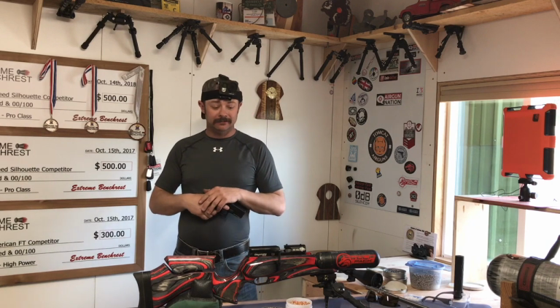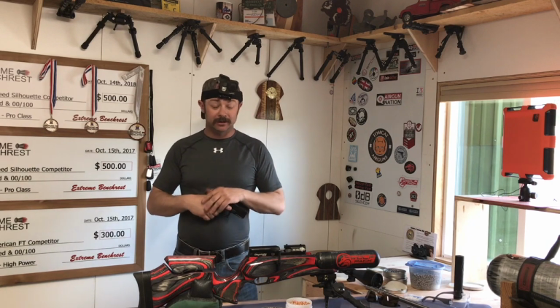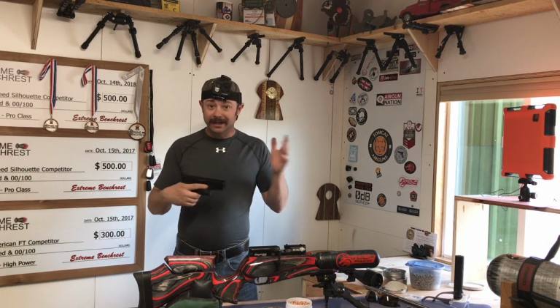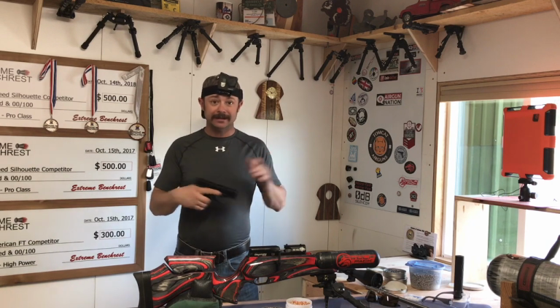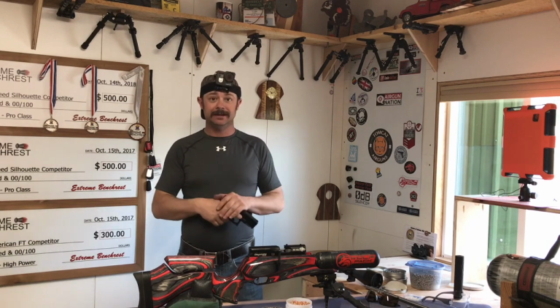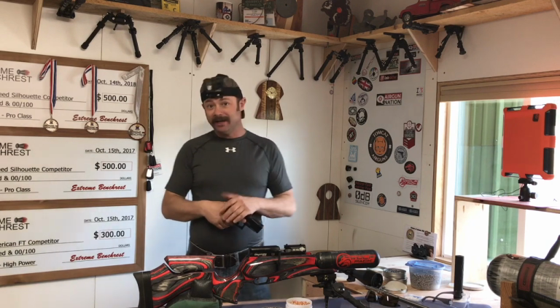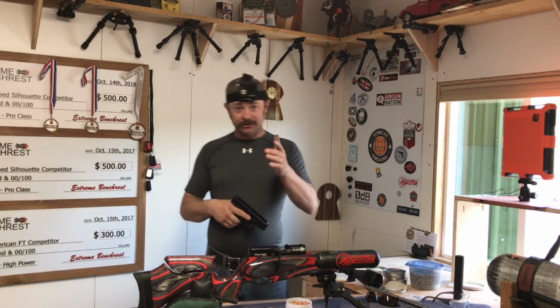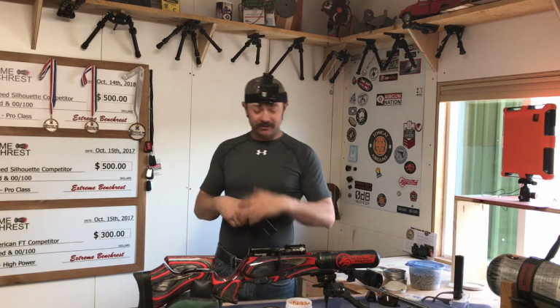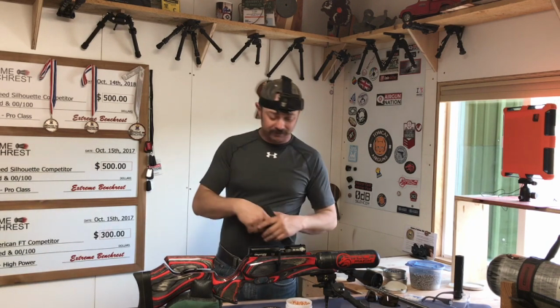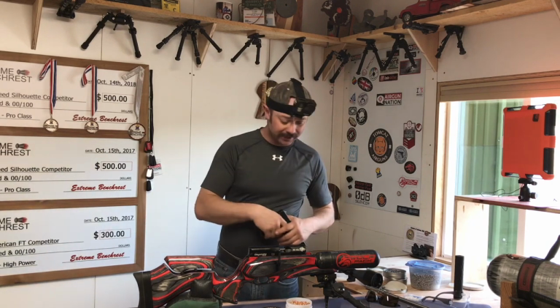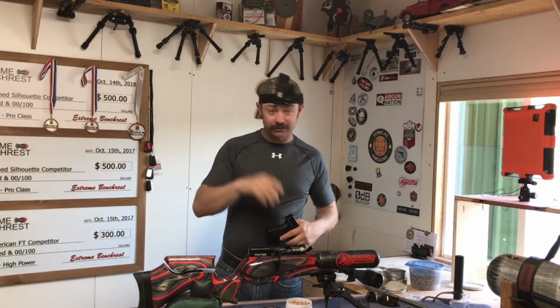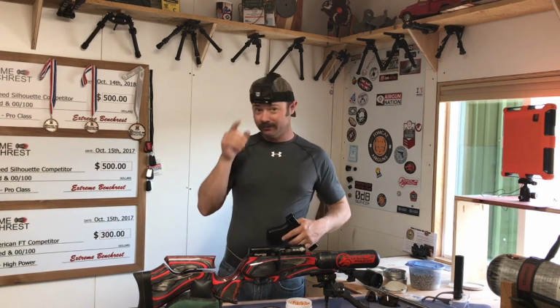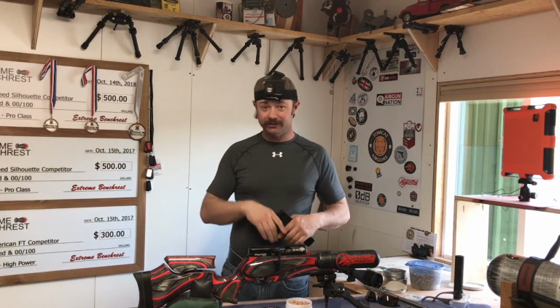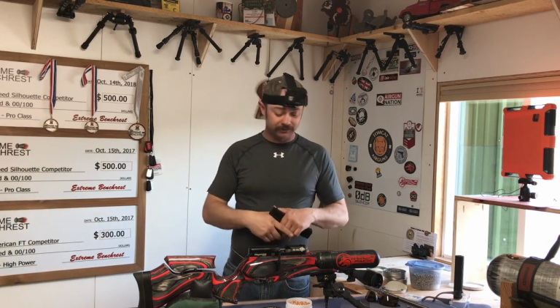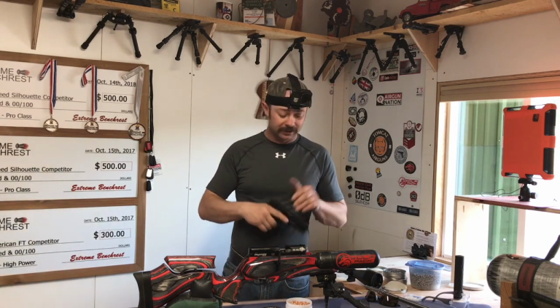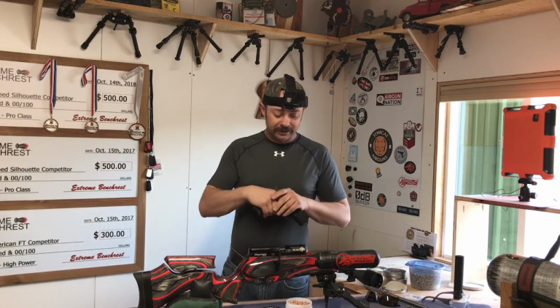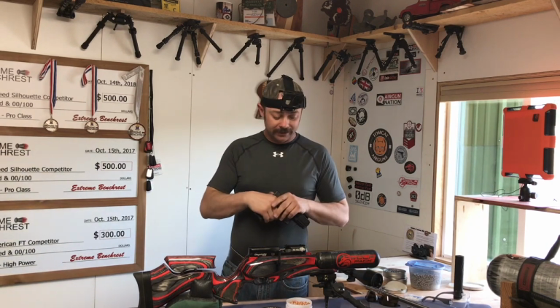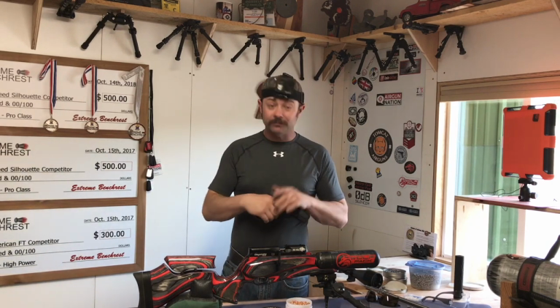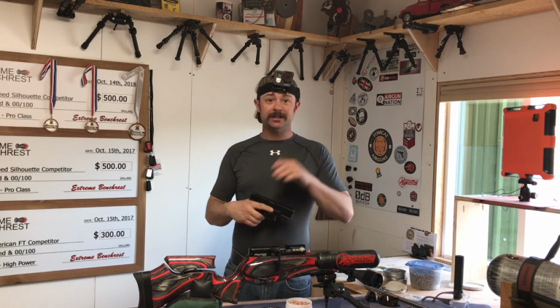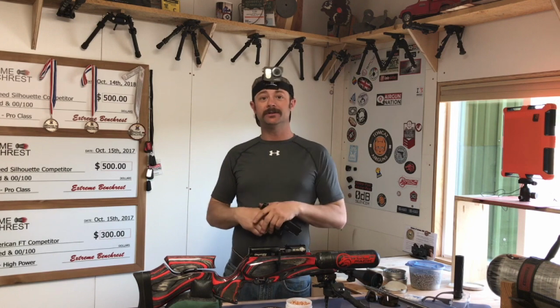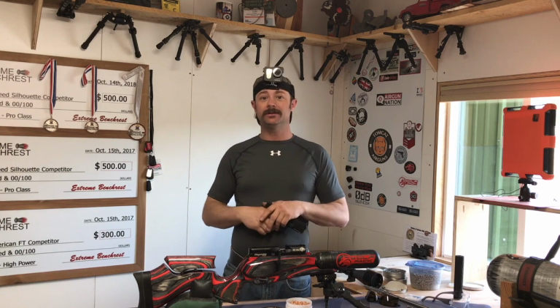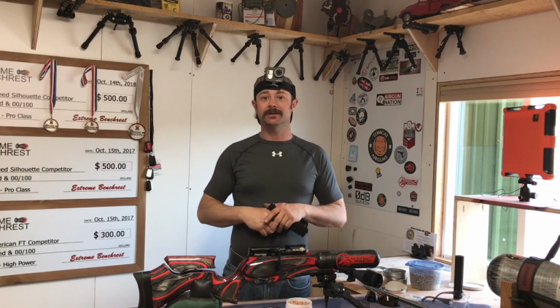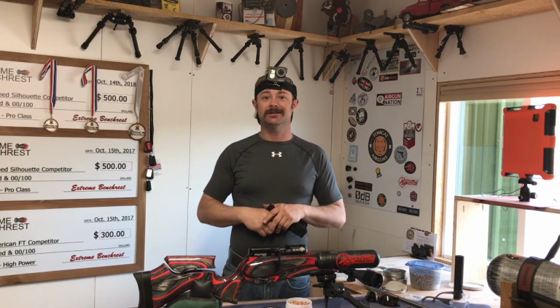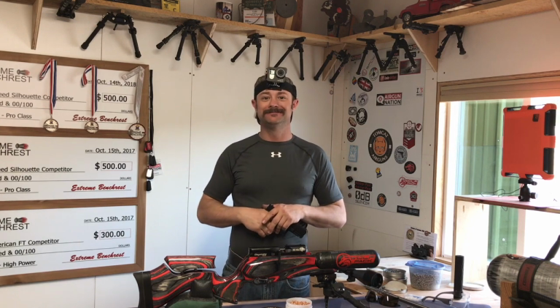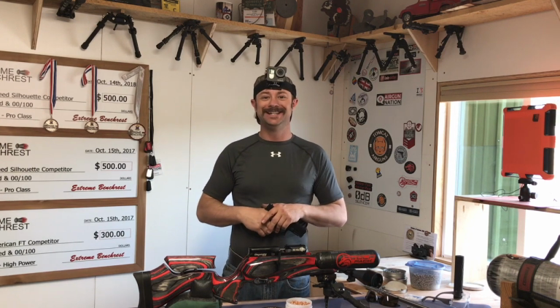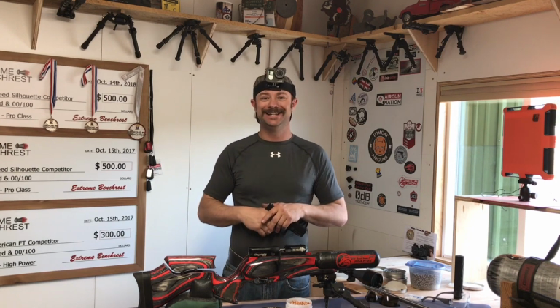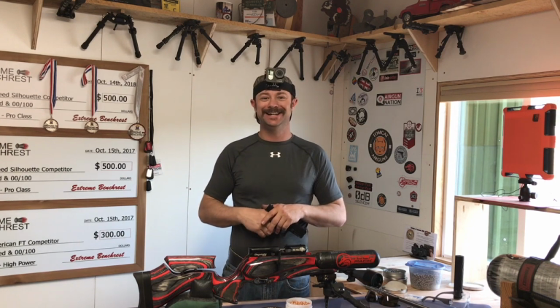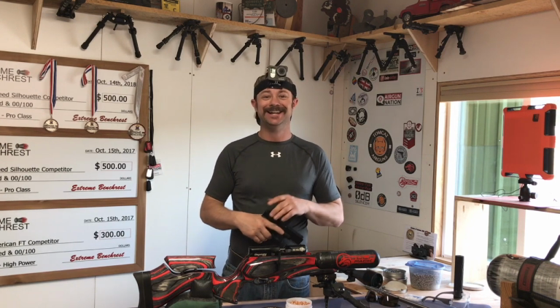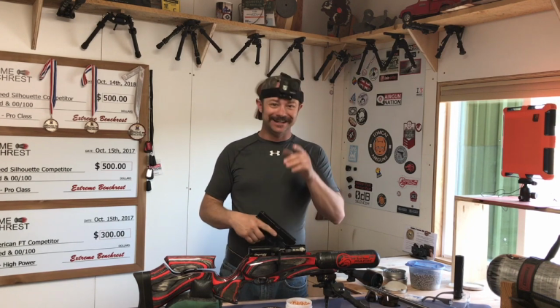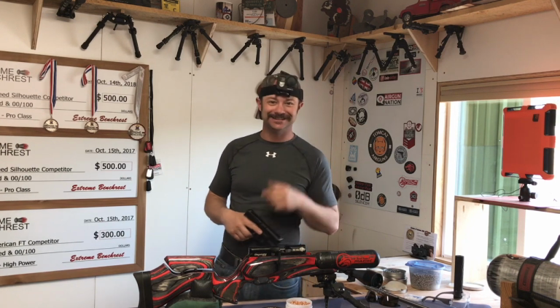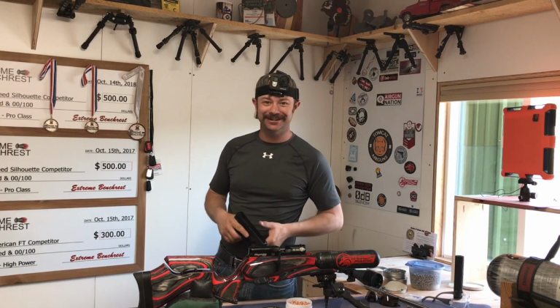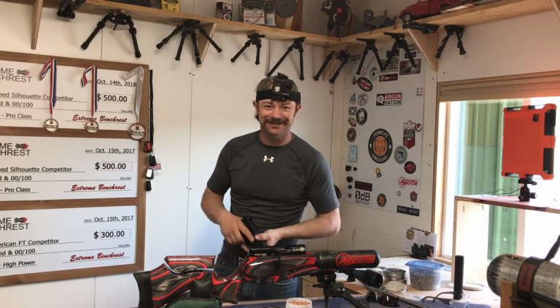With that, my battery is almost dead on my camera, so I'm going to get to shooting and hopefully I'll get some good footage for you guys. See you out there.